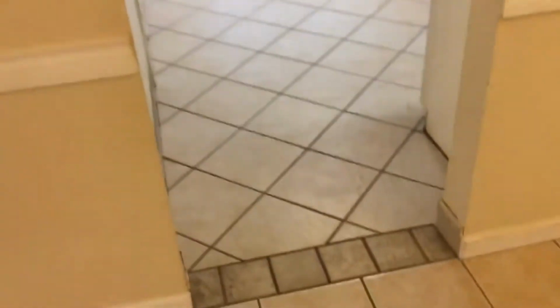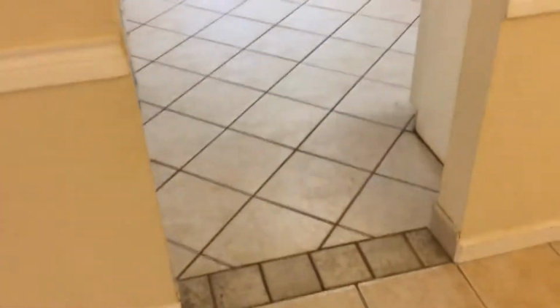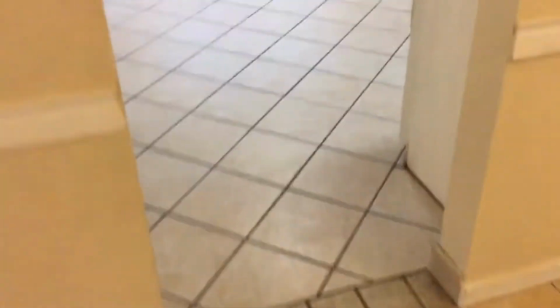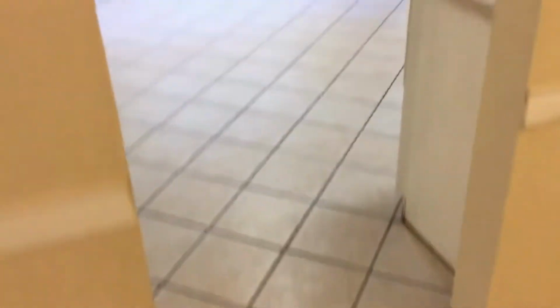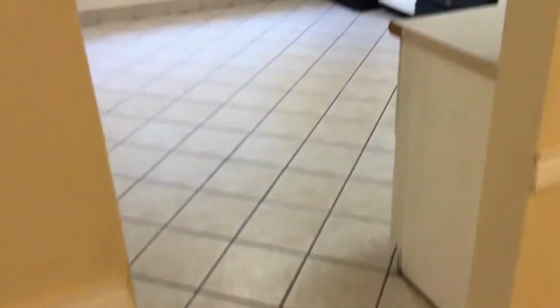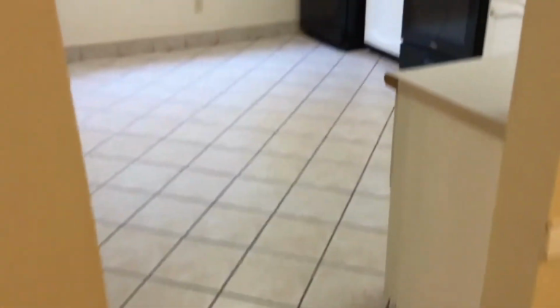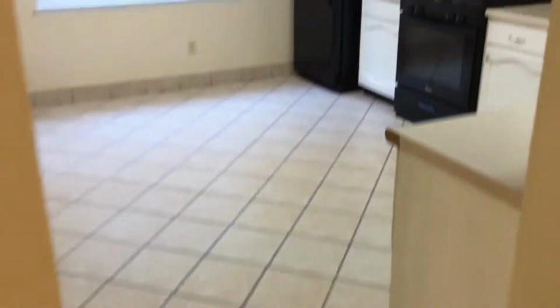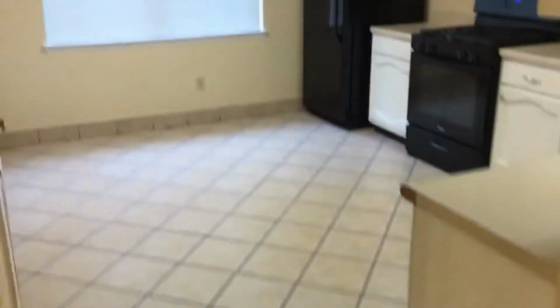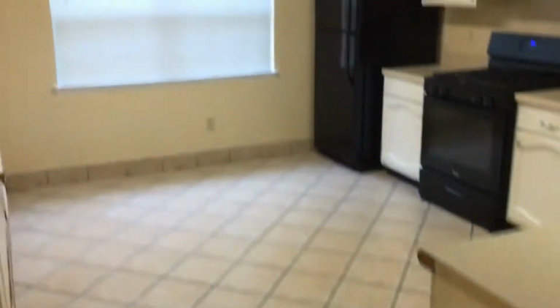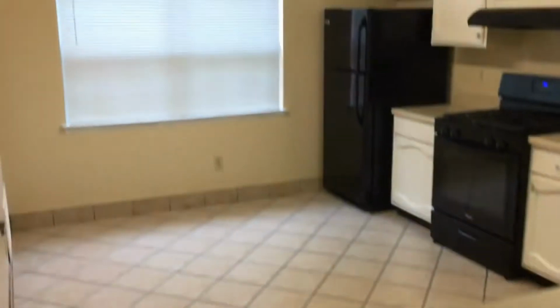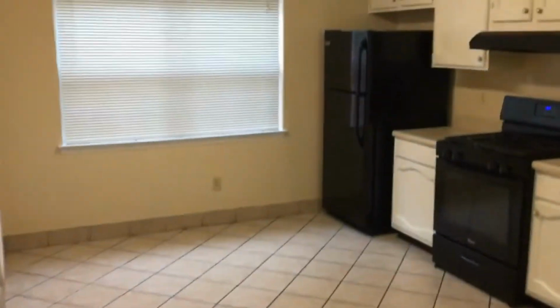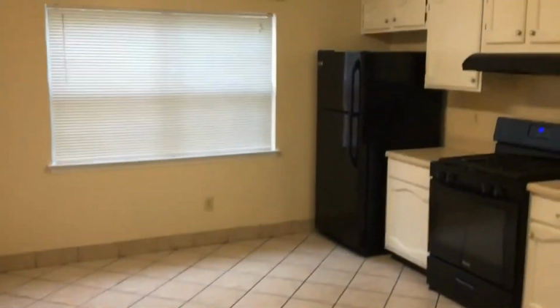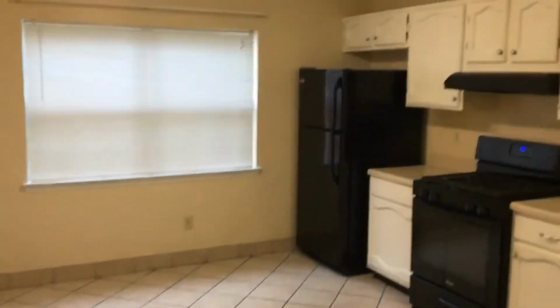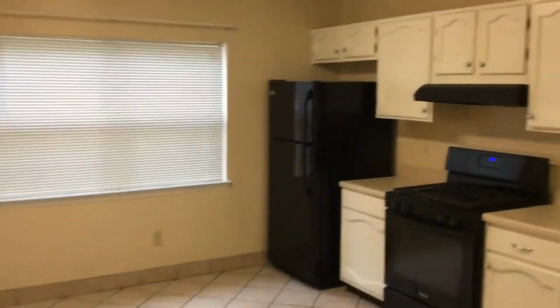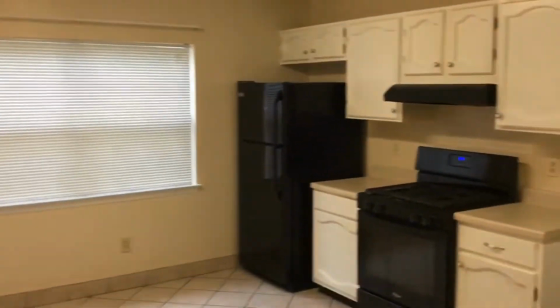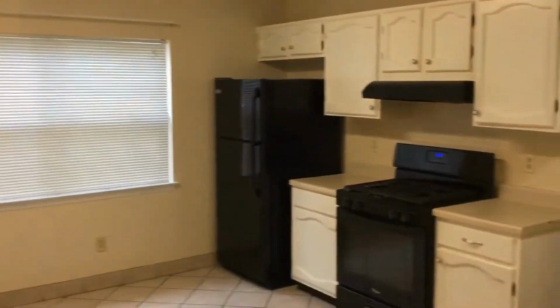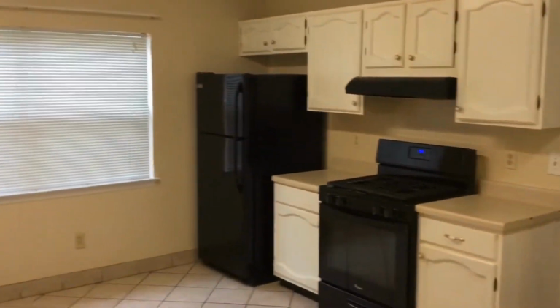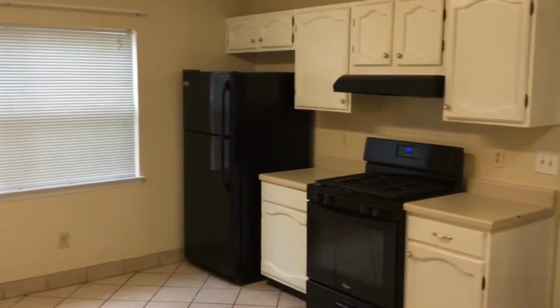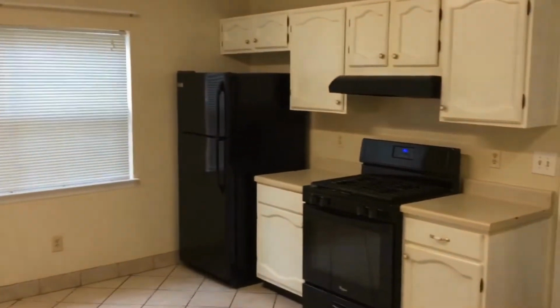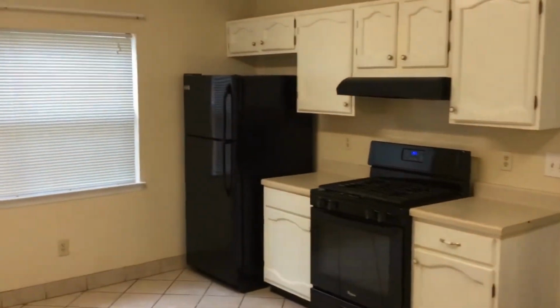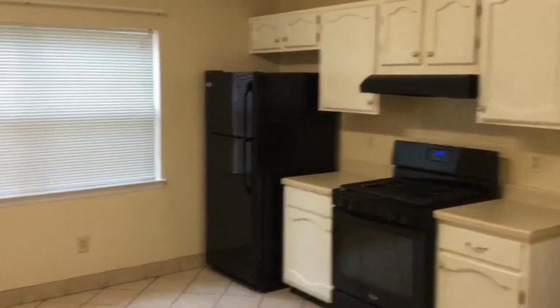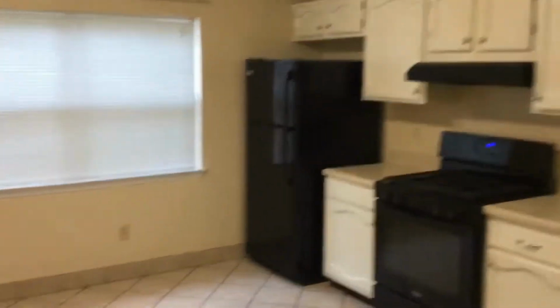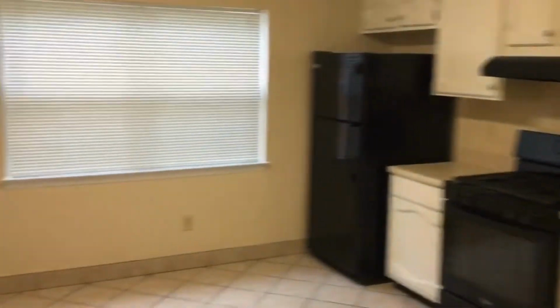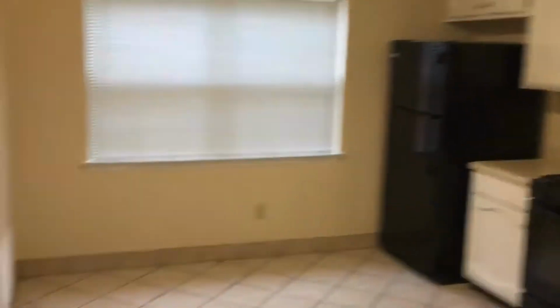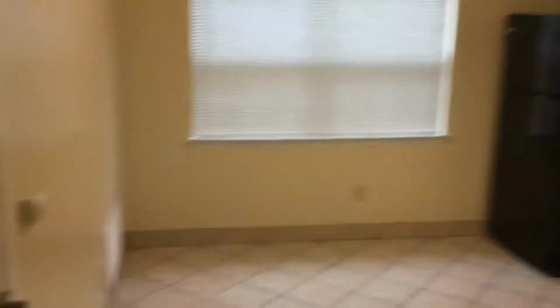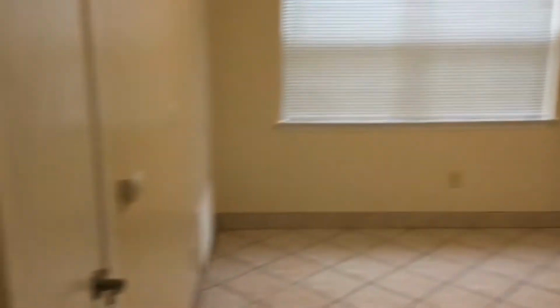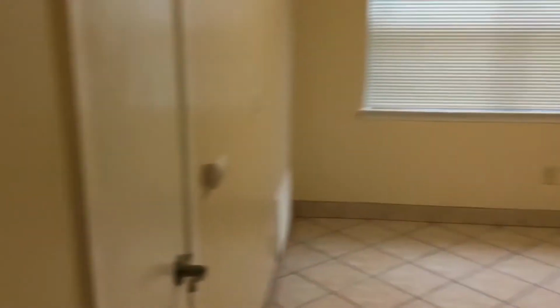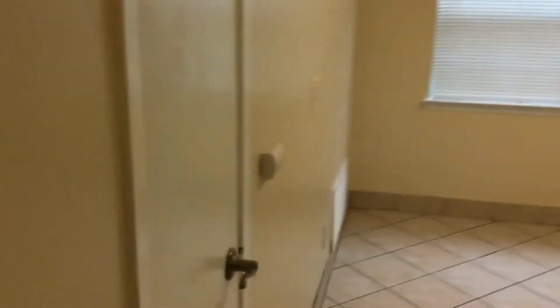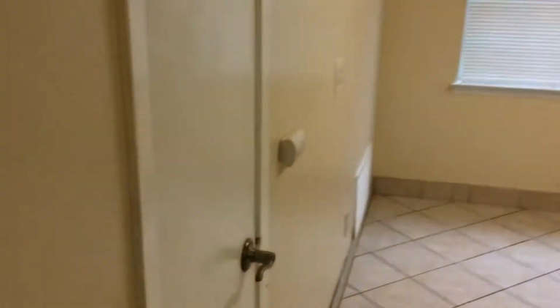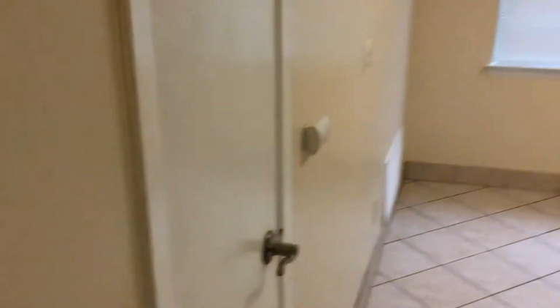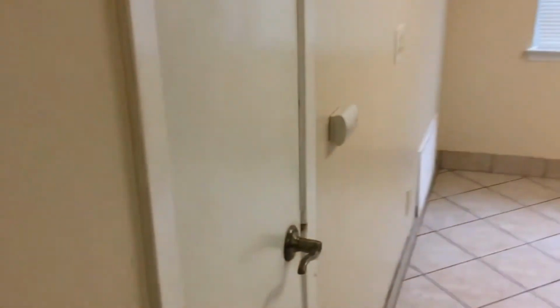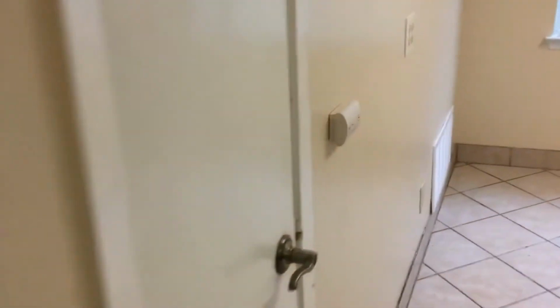Tile in the kitchen. All appliances remain. Pantry off to my left.